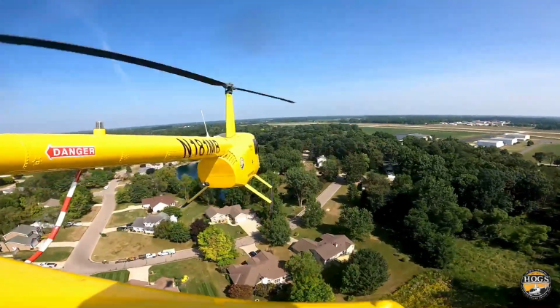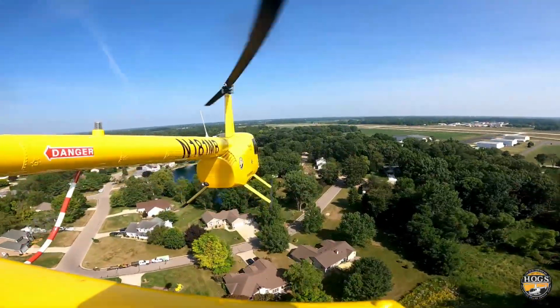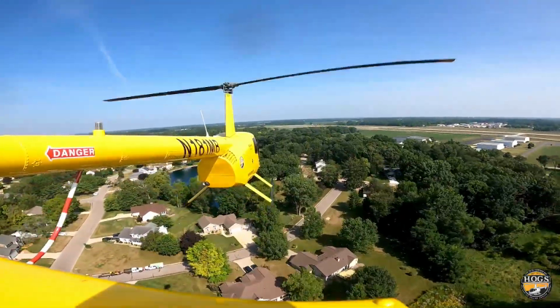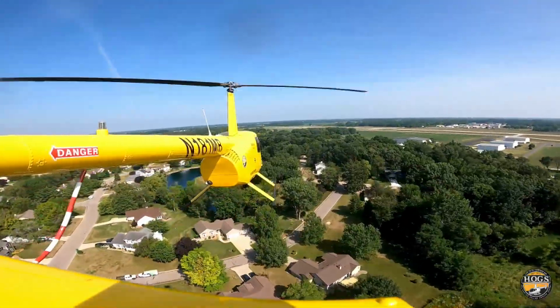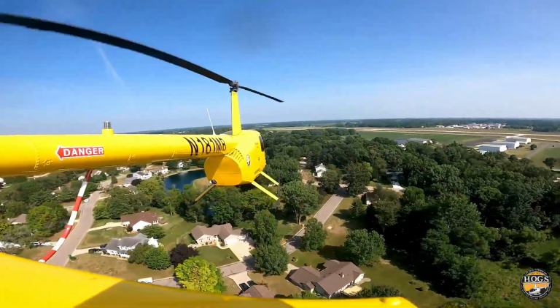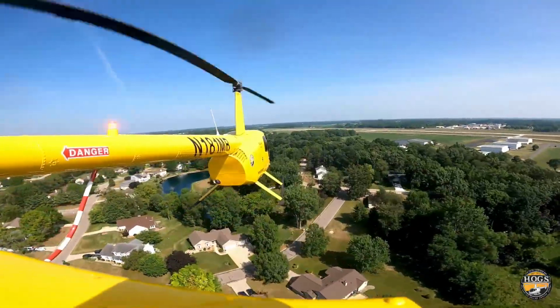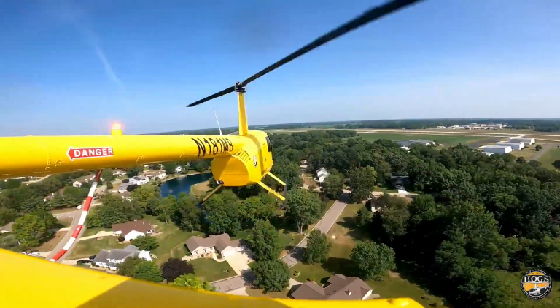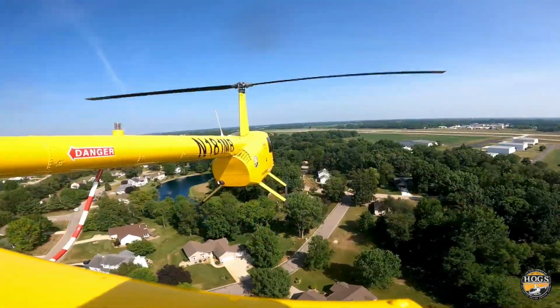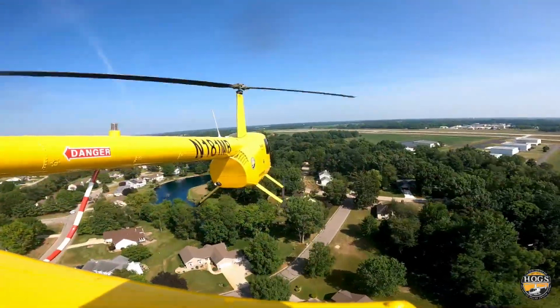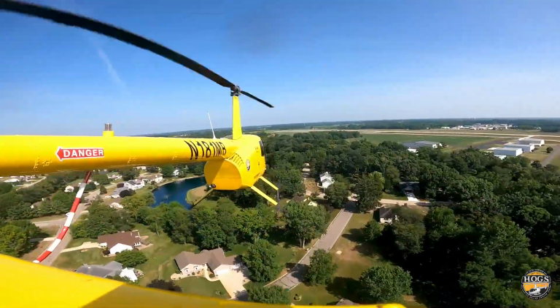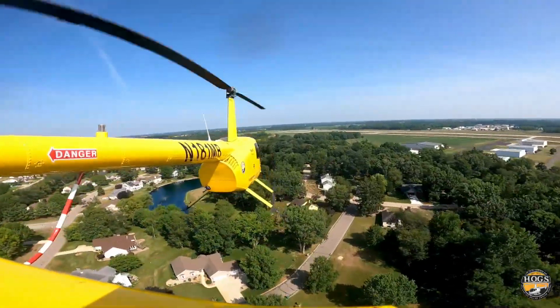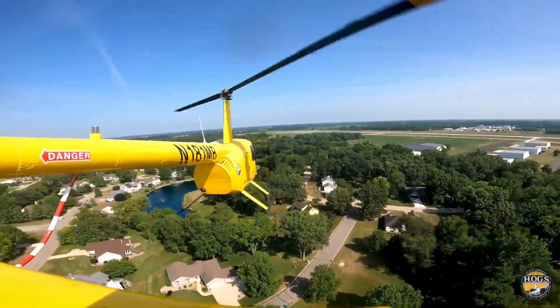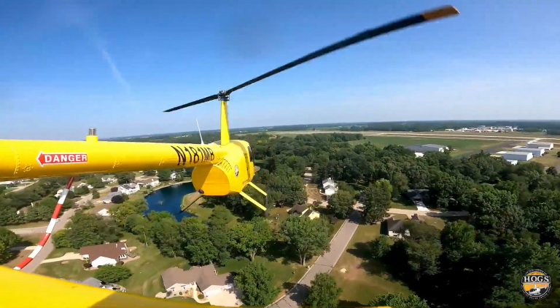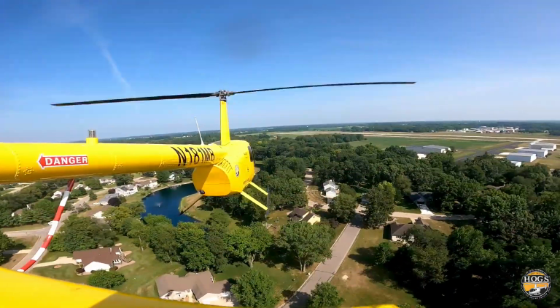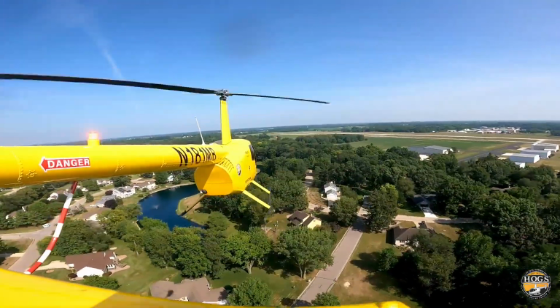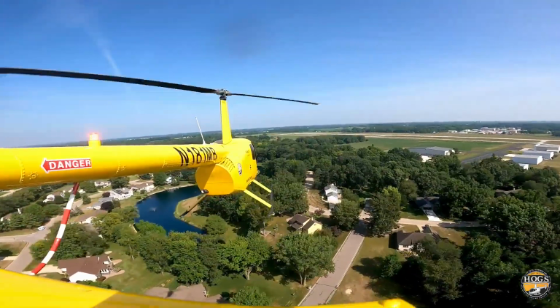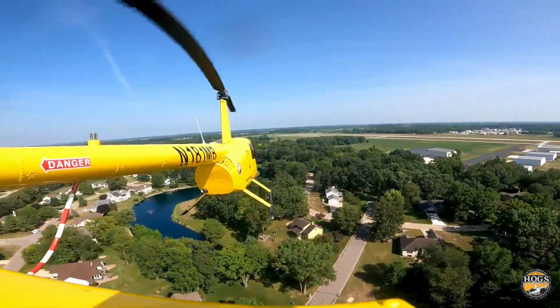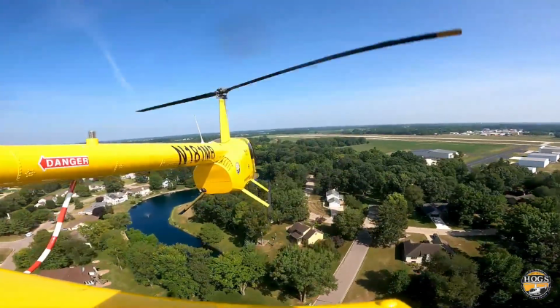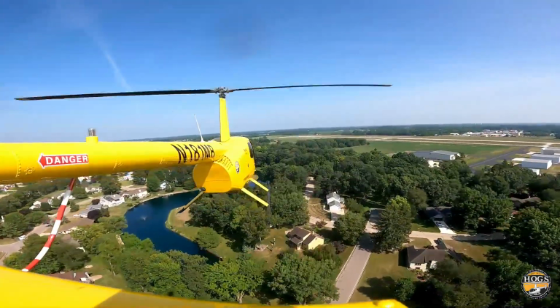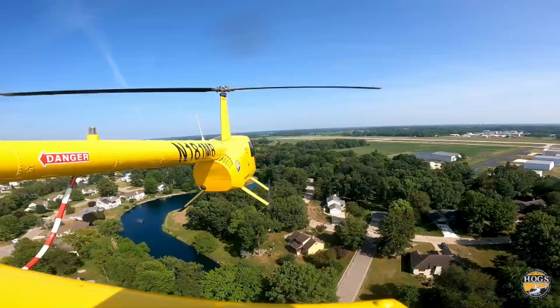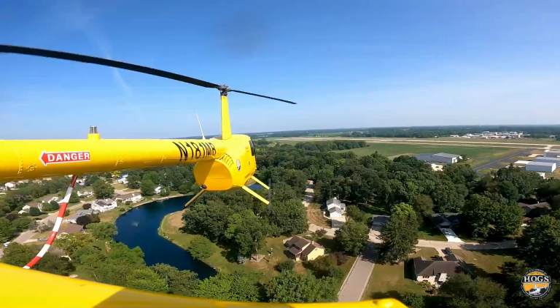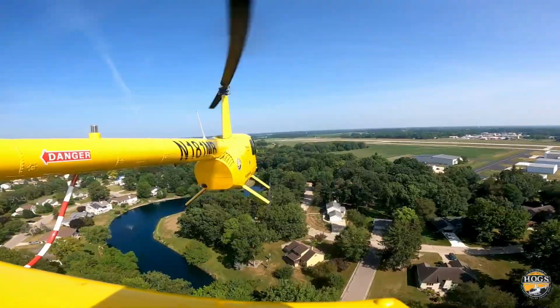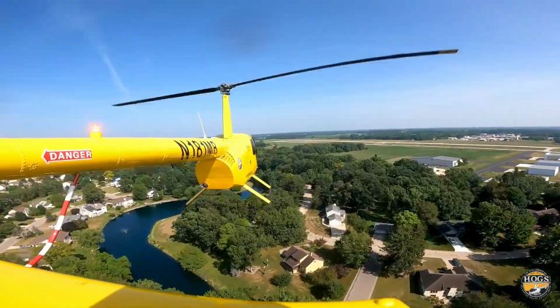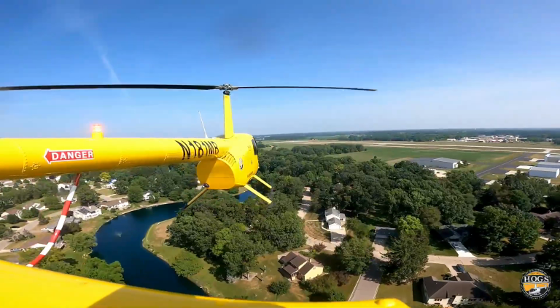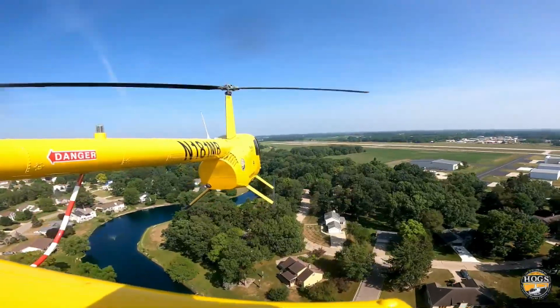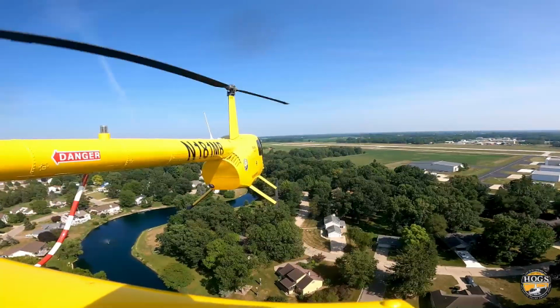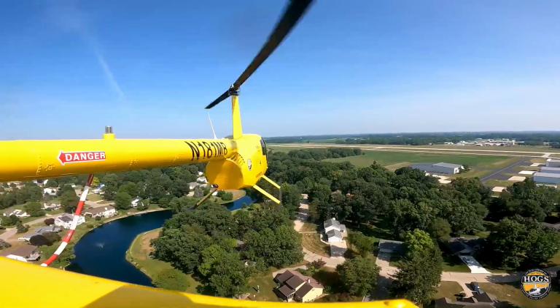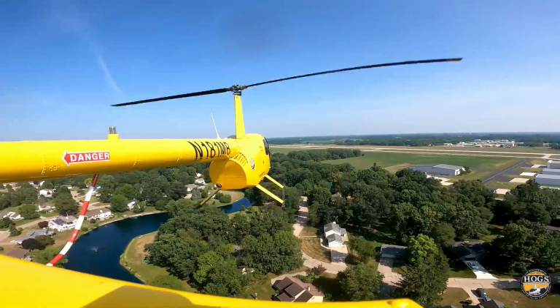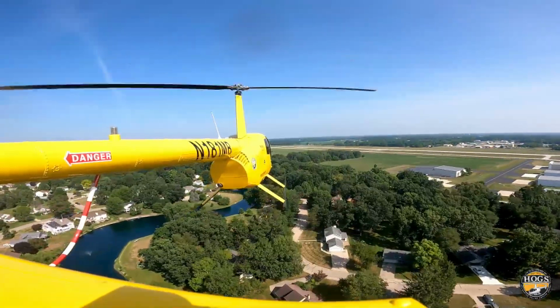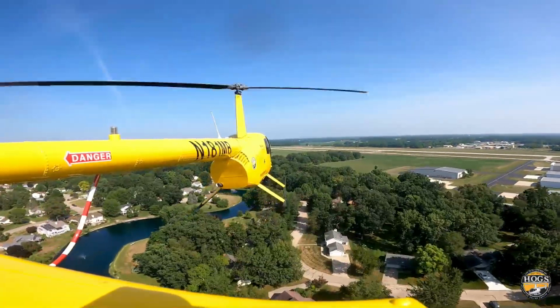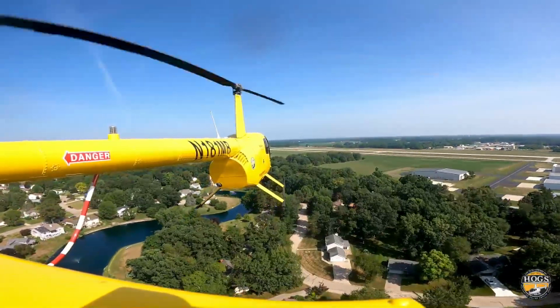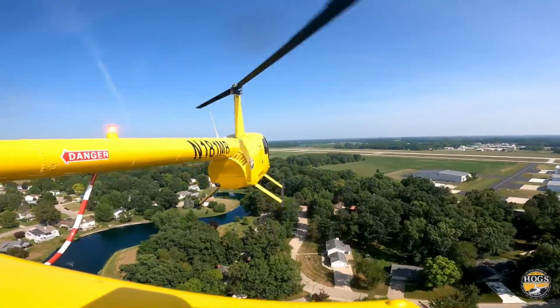50 knots, 55 — we can start our climb with our best rate of climb.